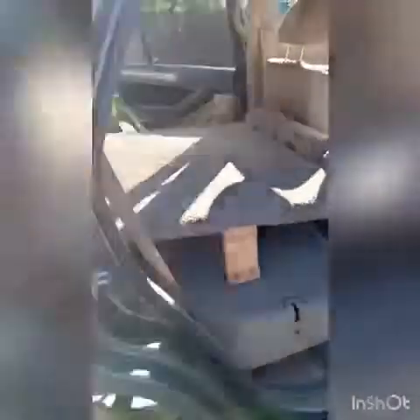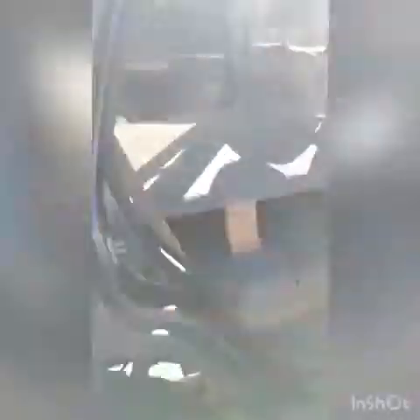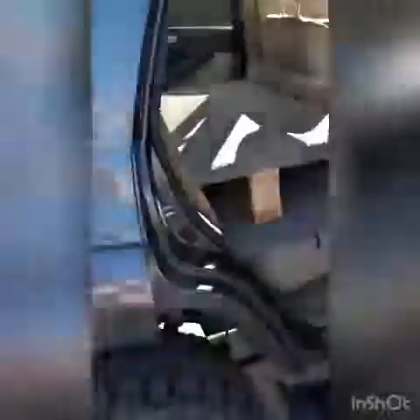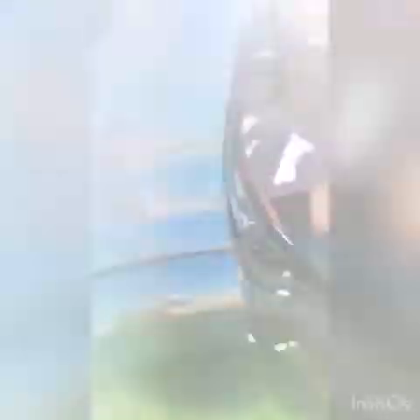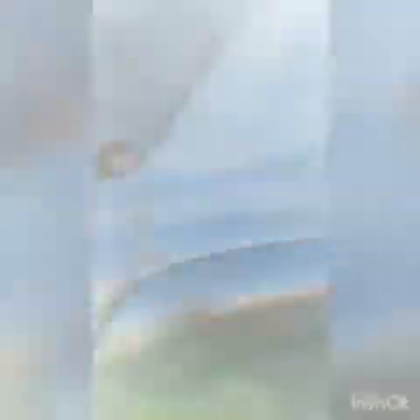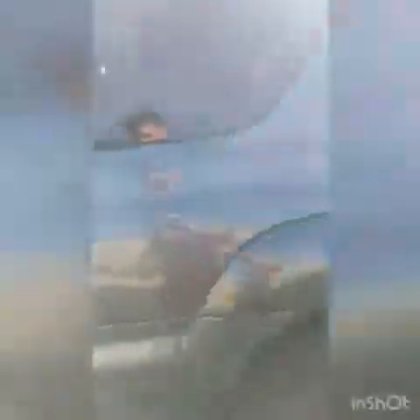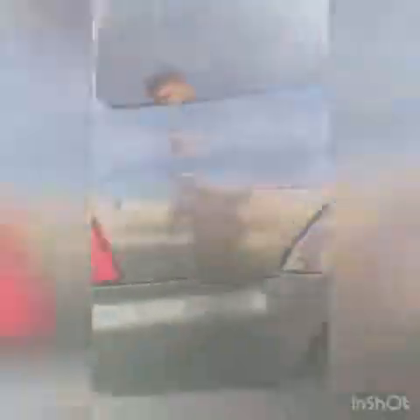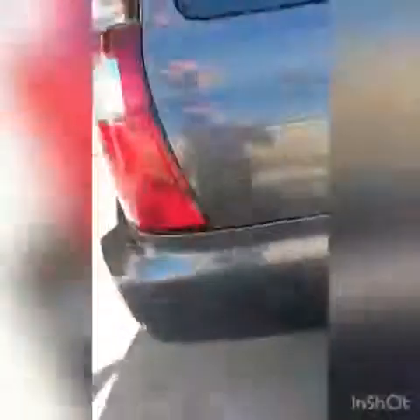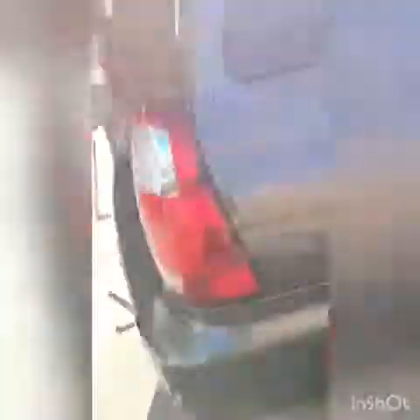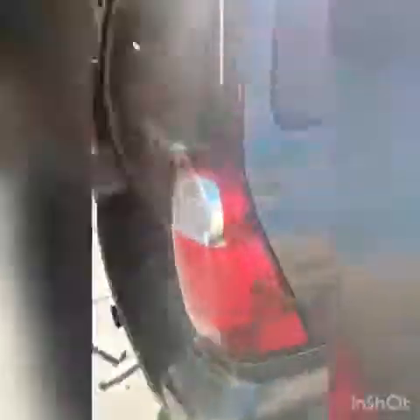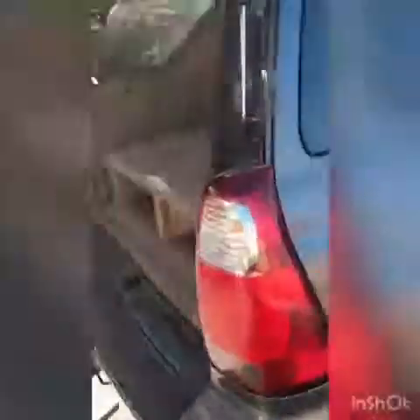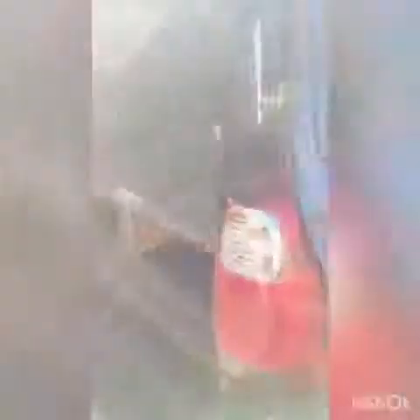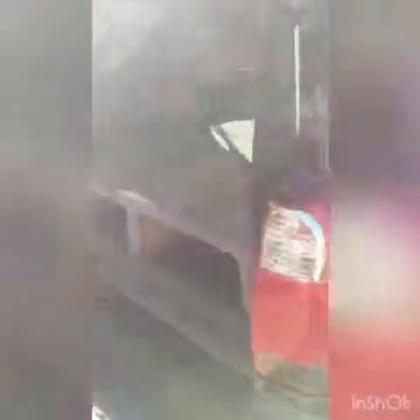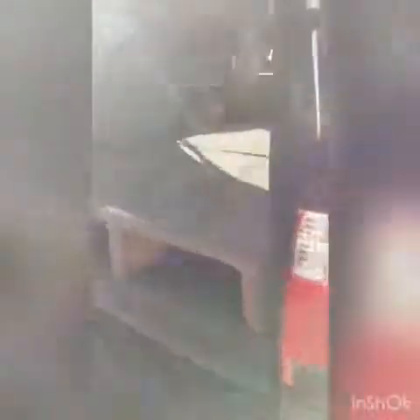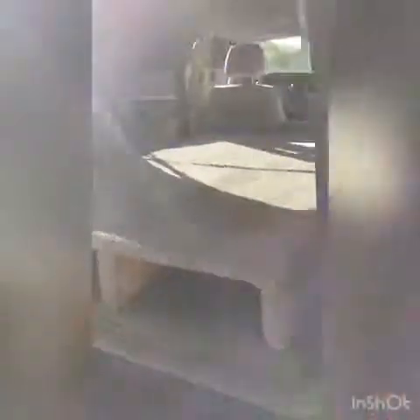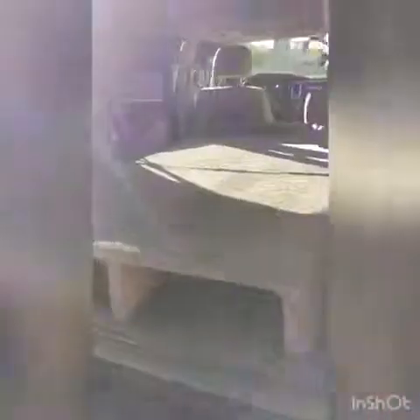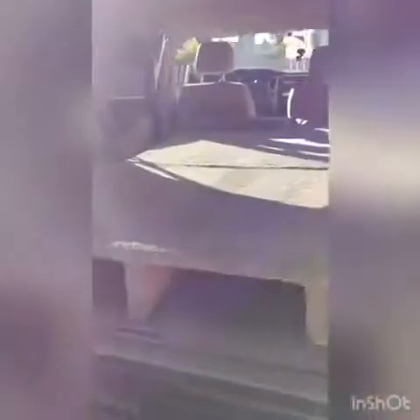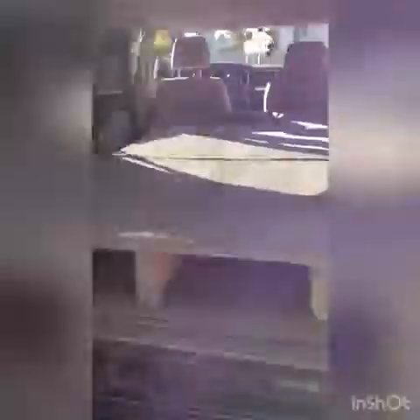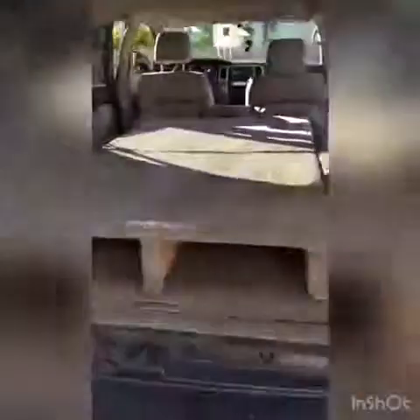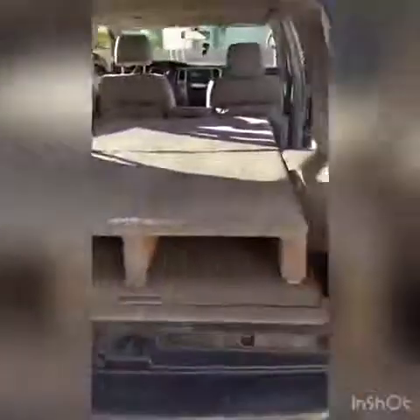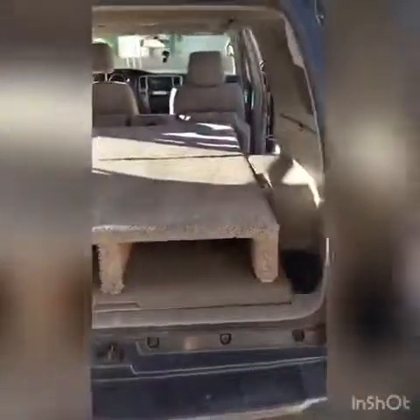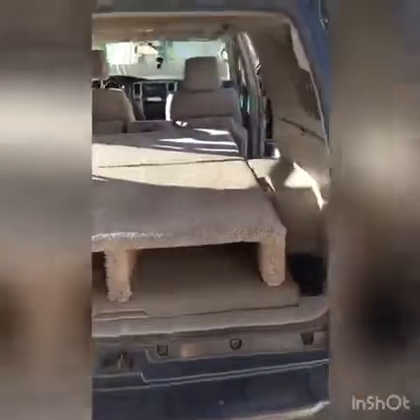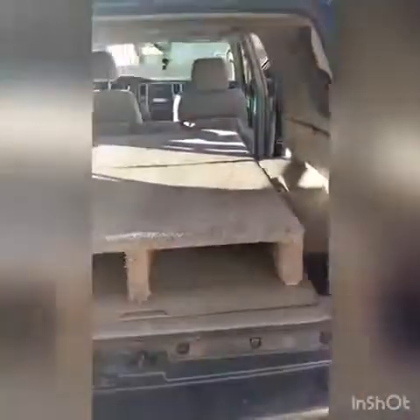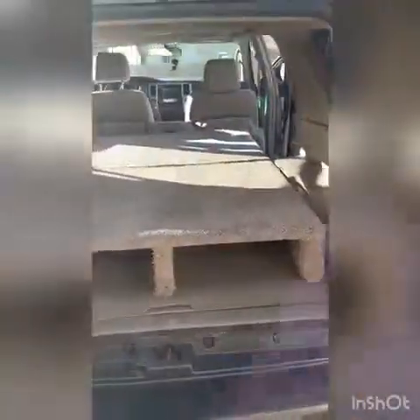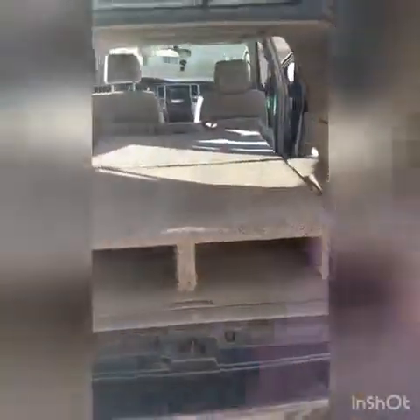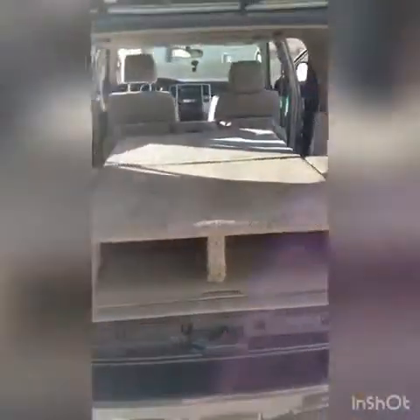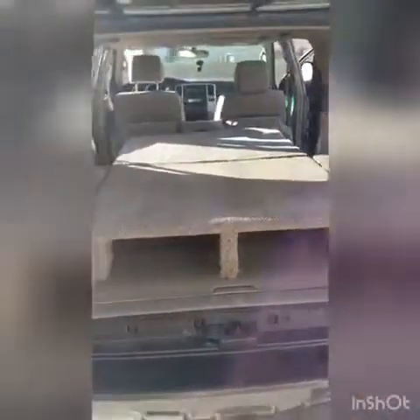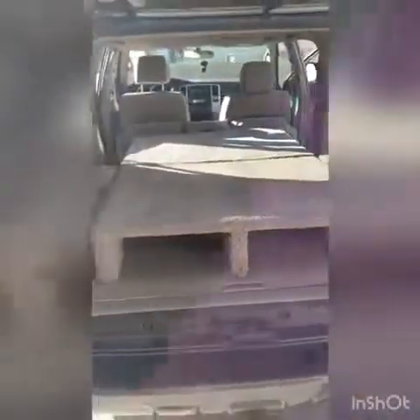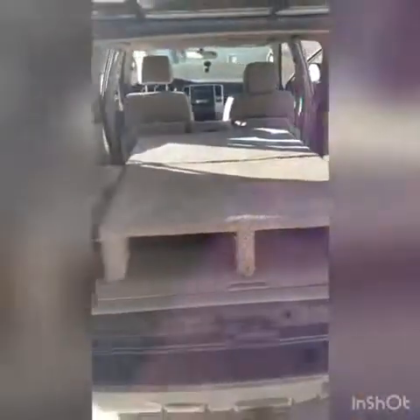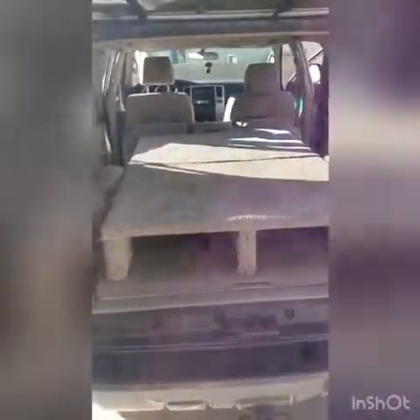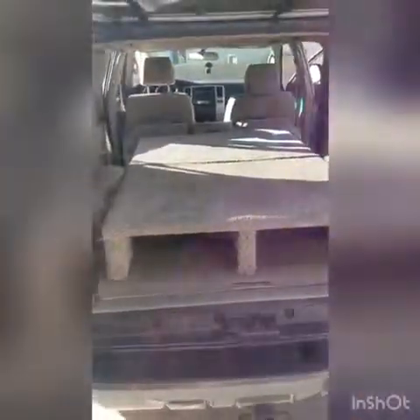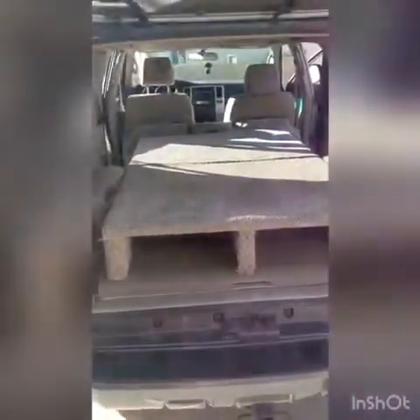Hope you guys have good luck on your 4Runners — enjoy!